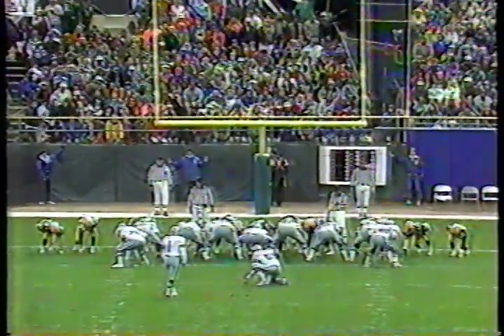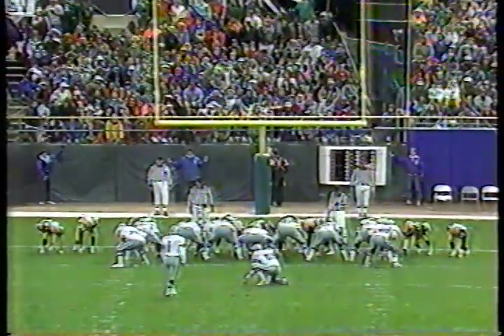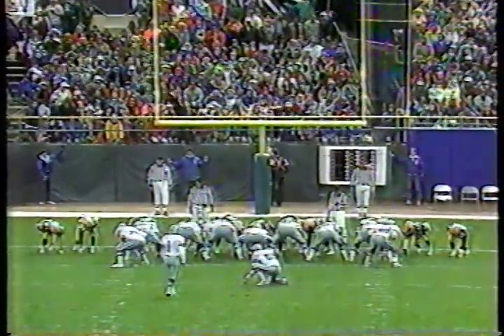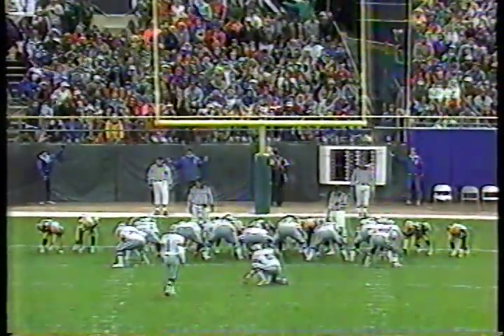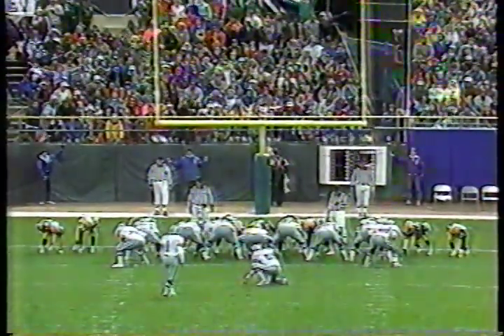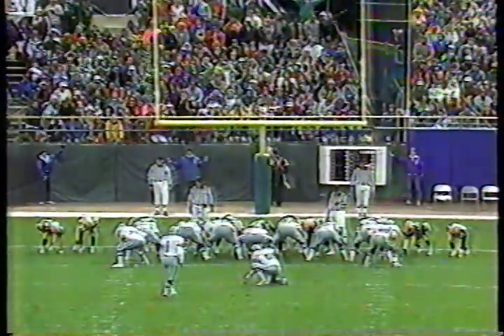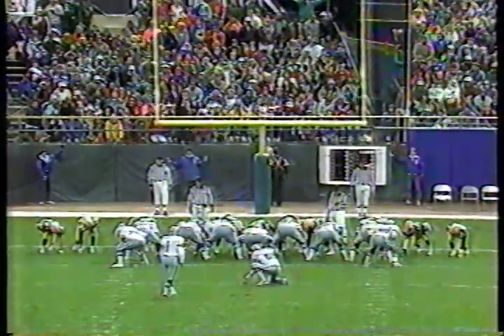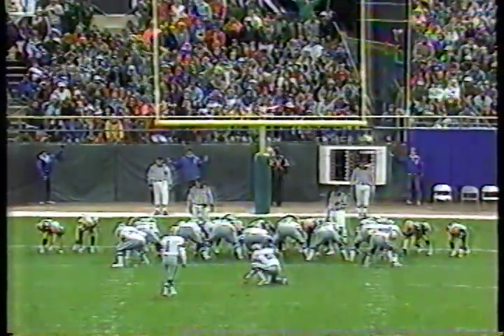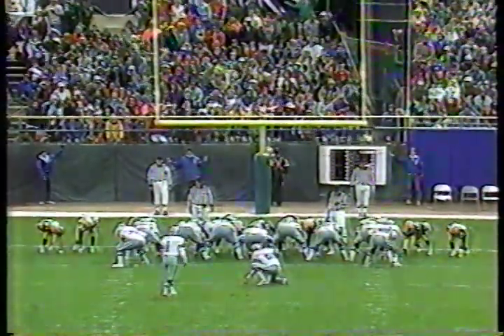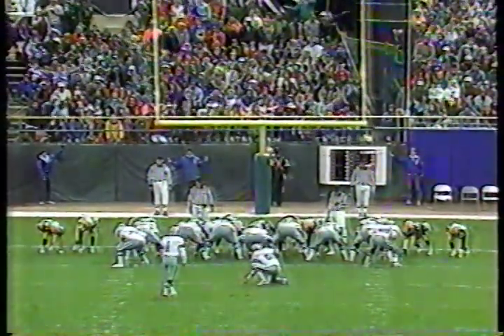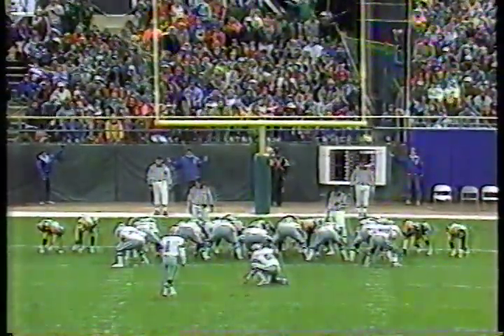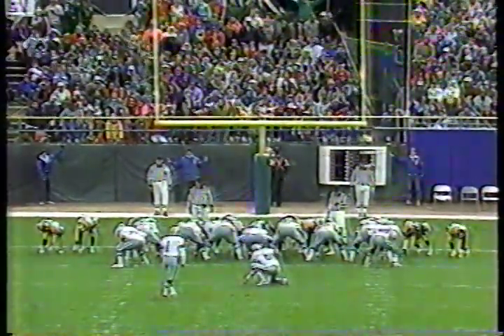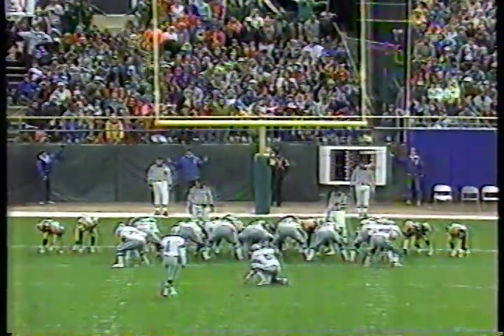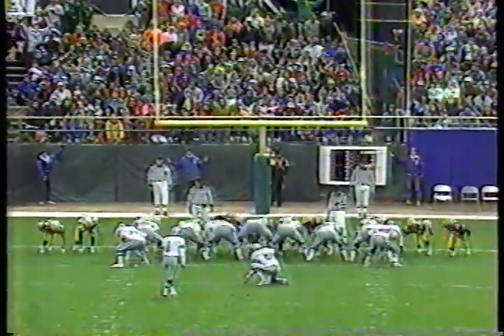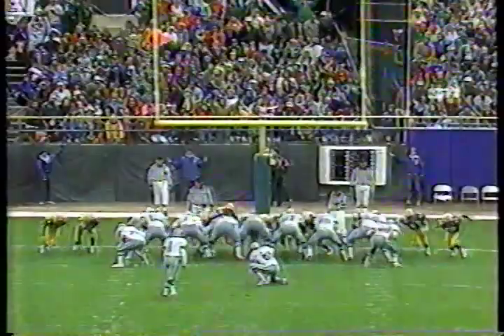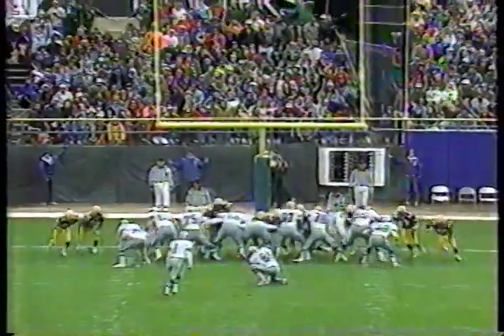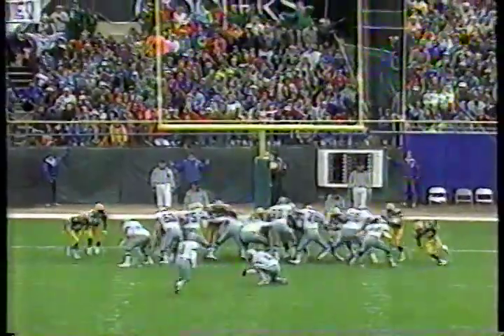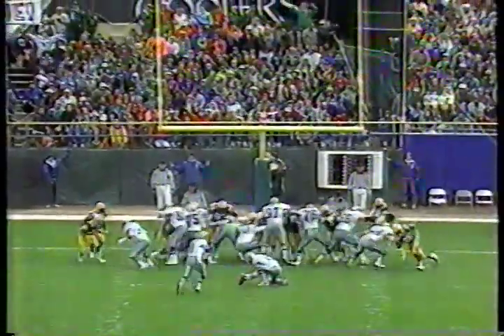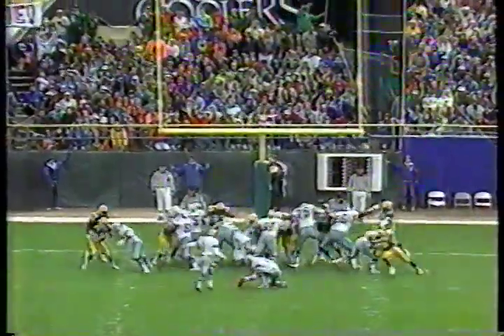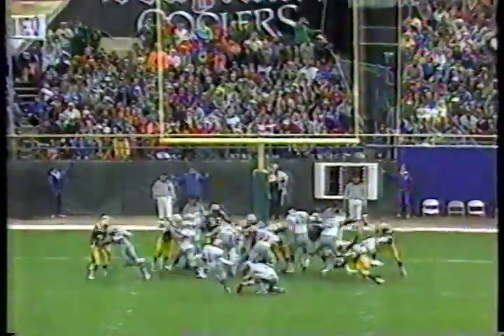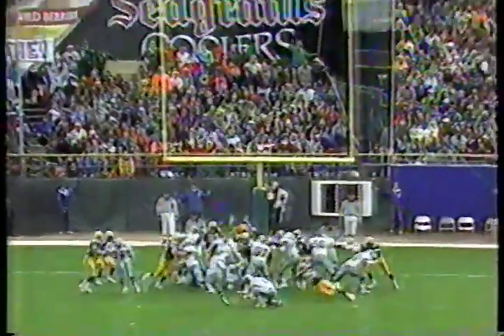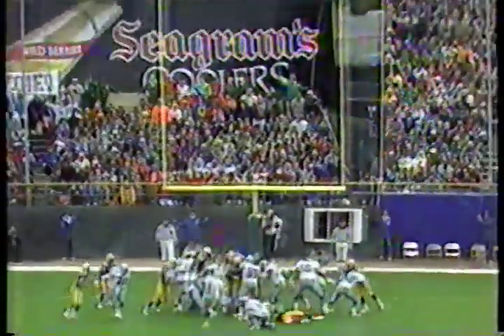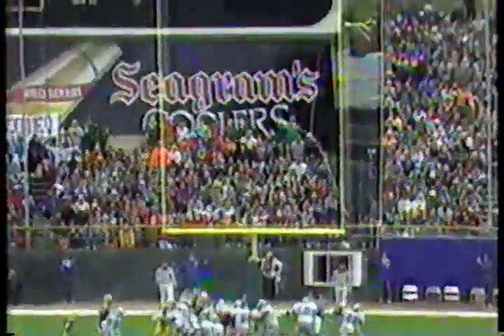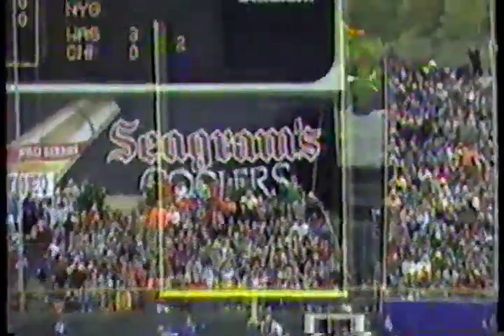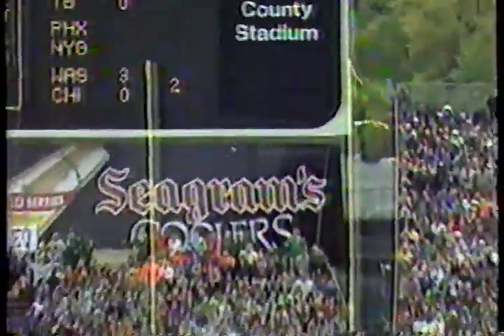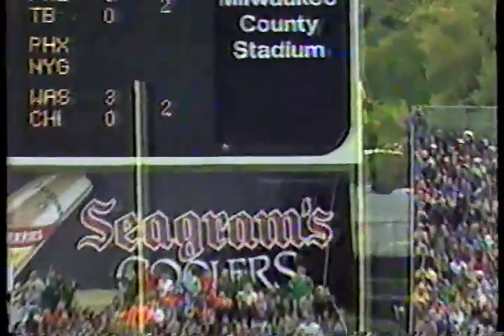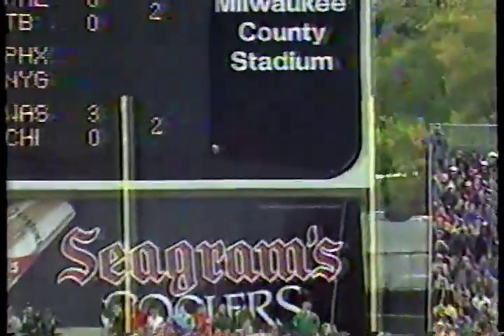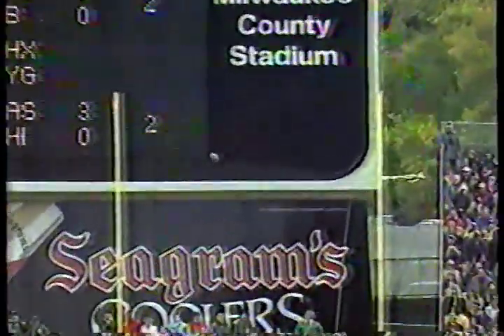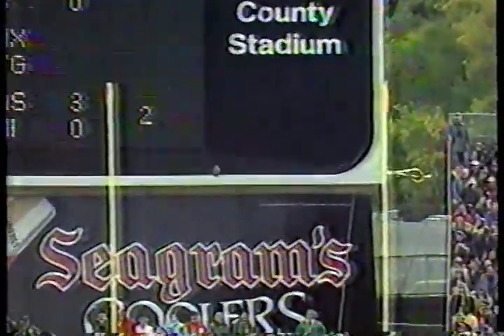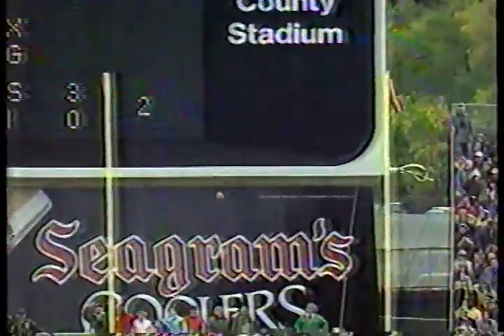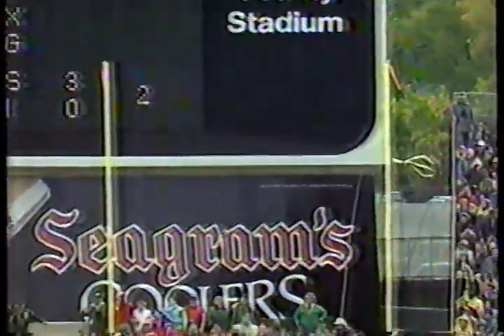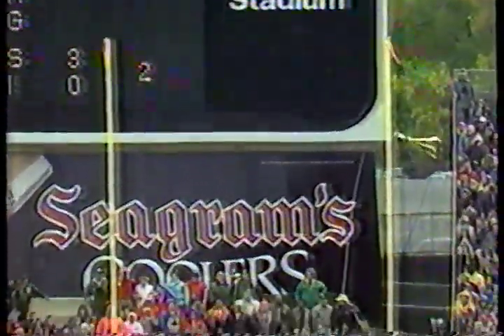Before we watch the draft, we watch Will try to kick the second point — and he does.